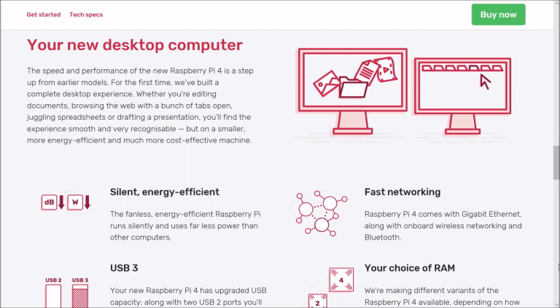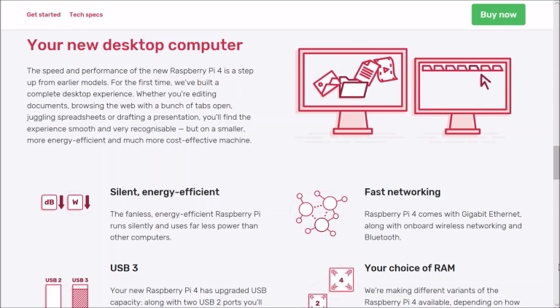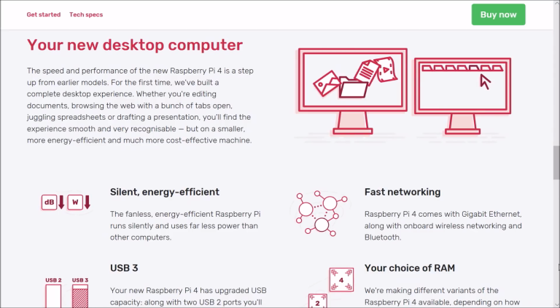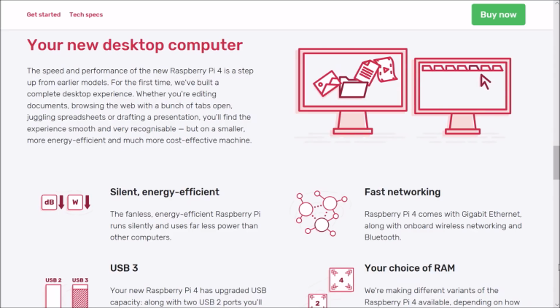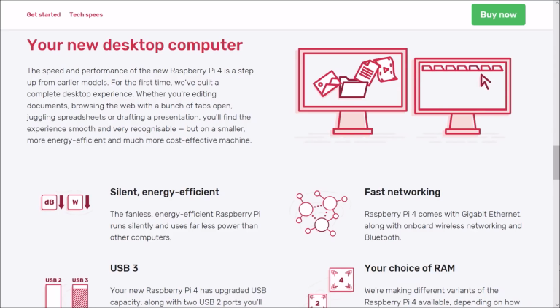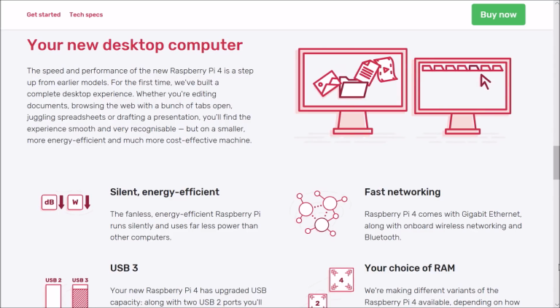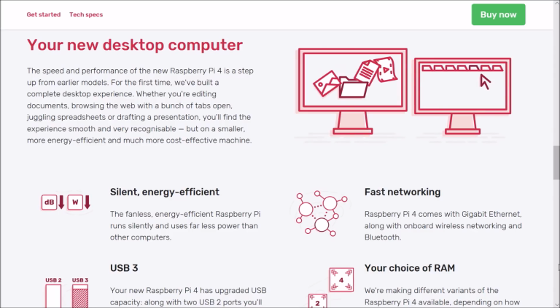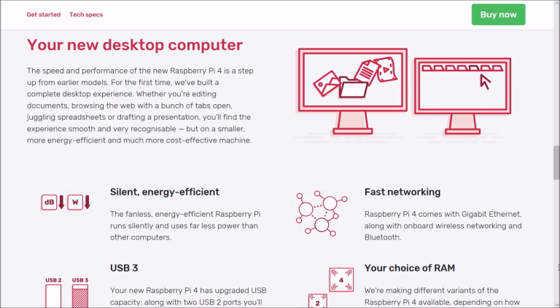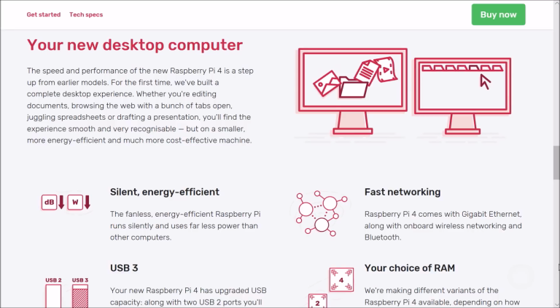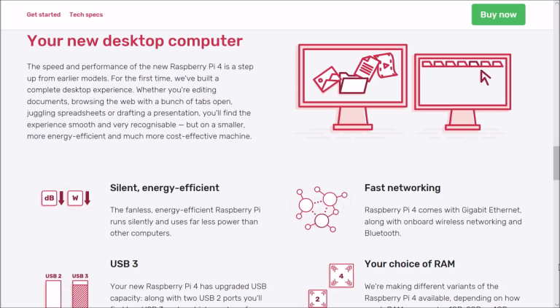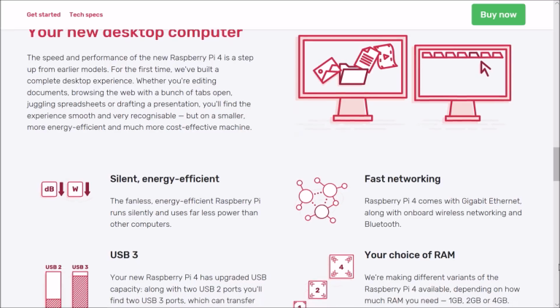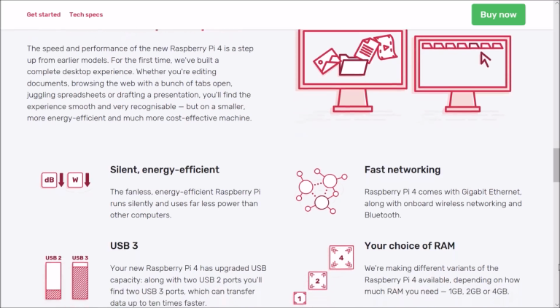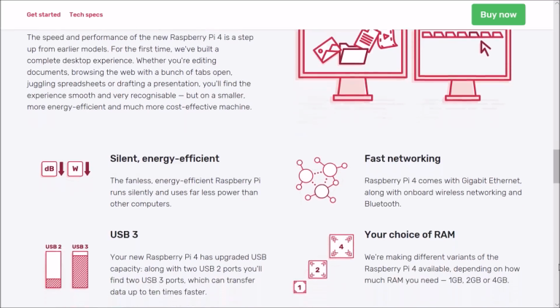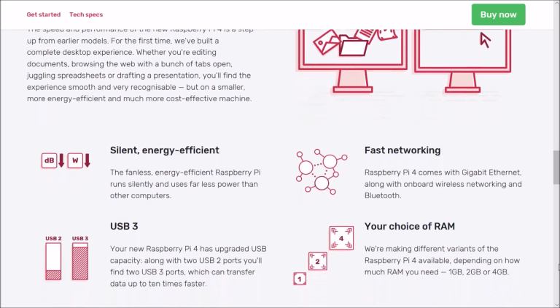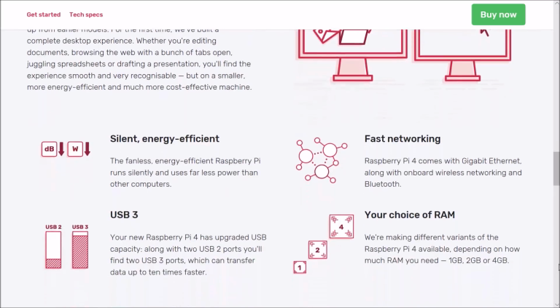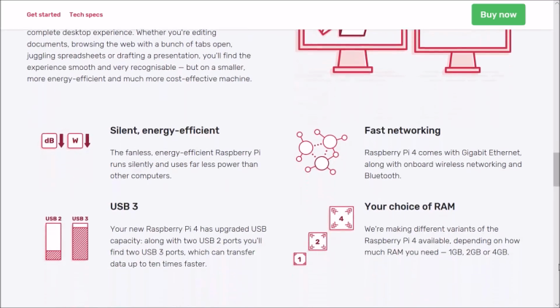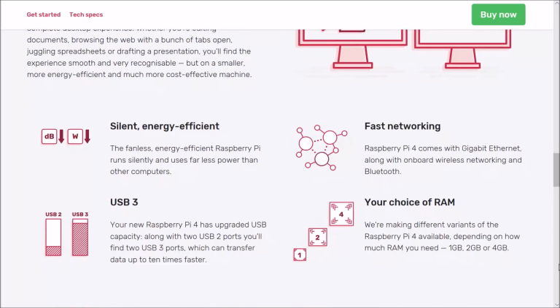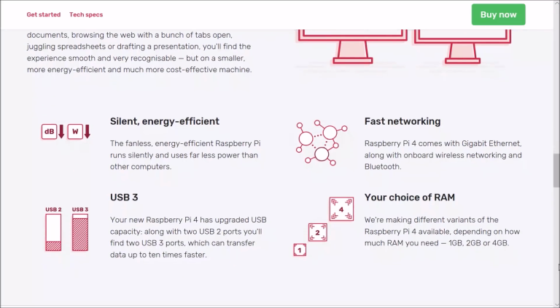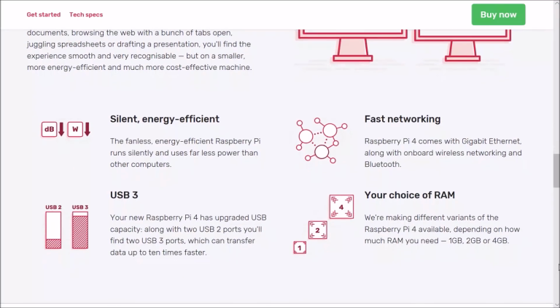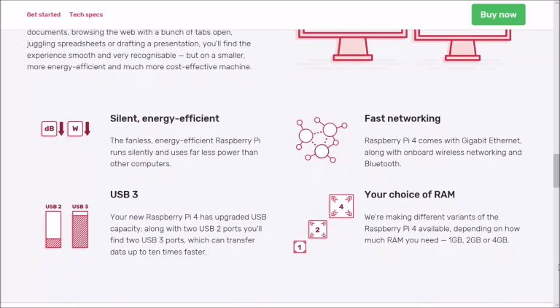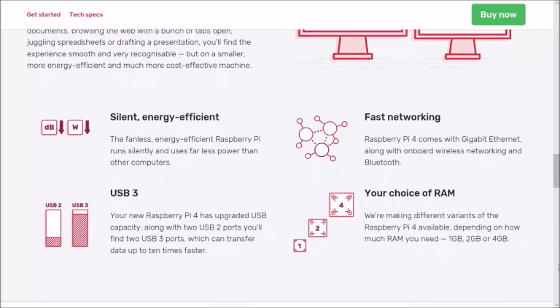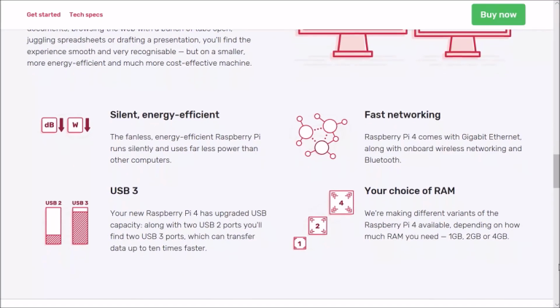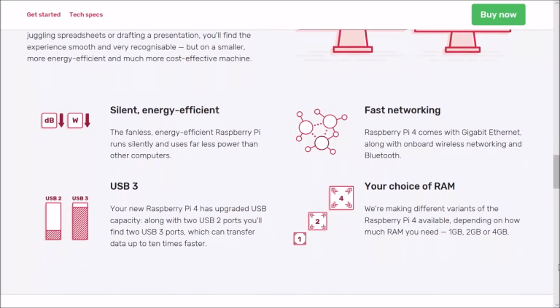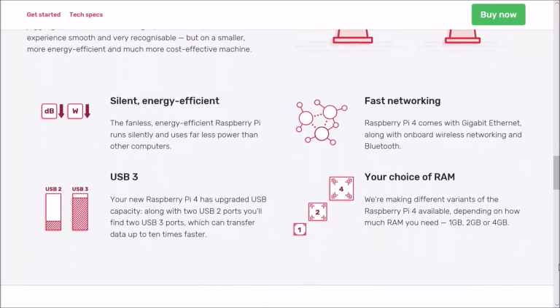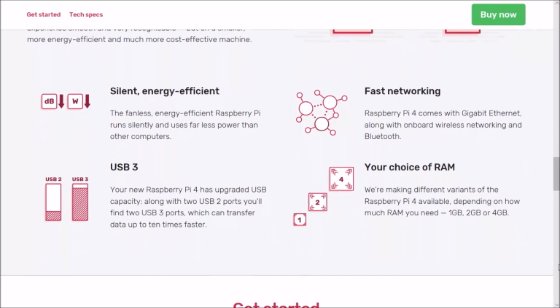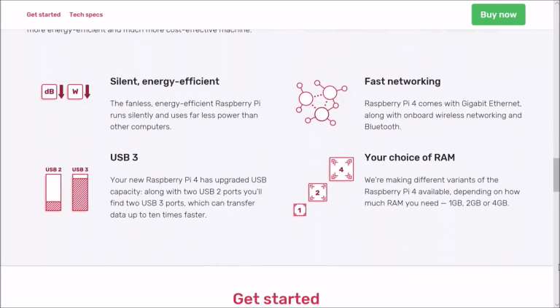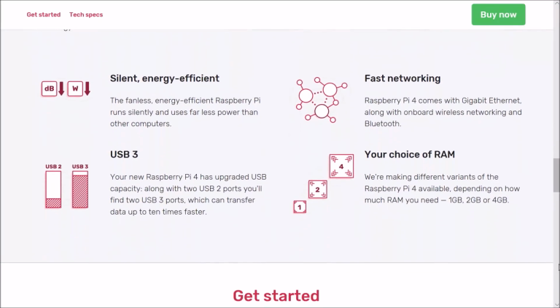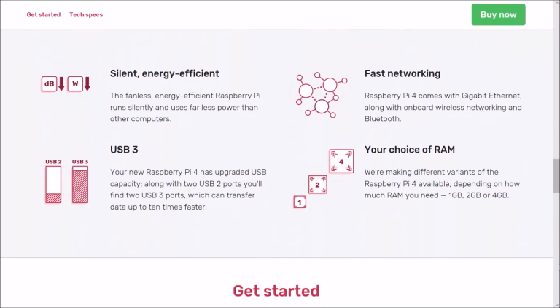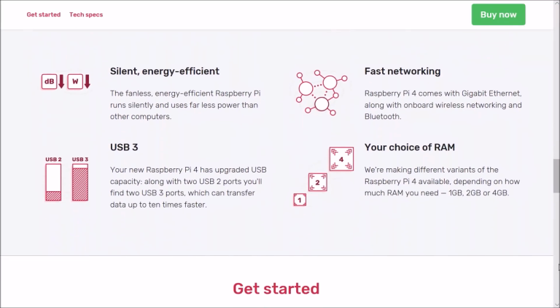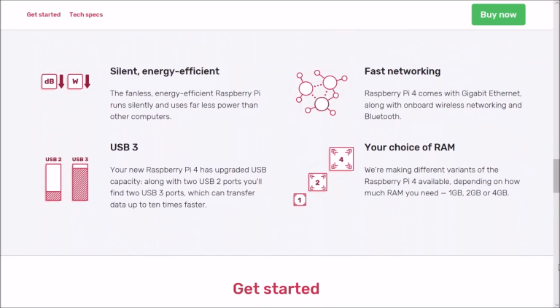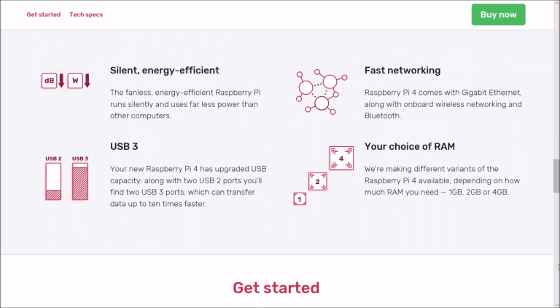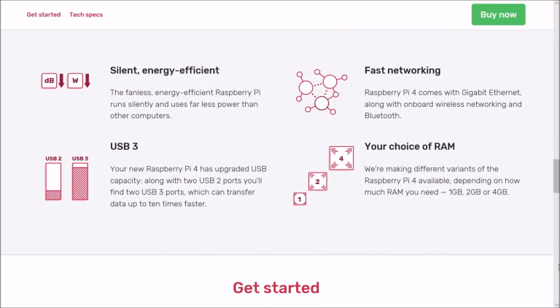The Raspberry Pi 4 is priced really nicely, starting at only $35, which is very reasonable.